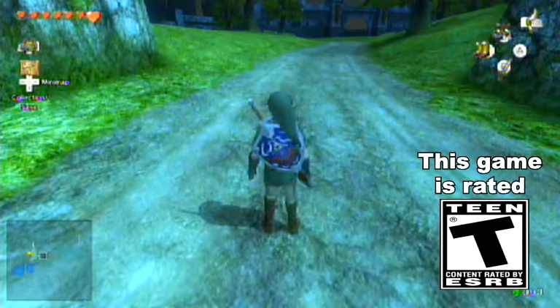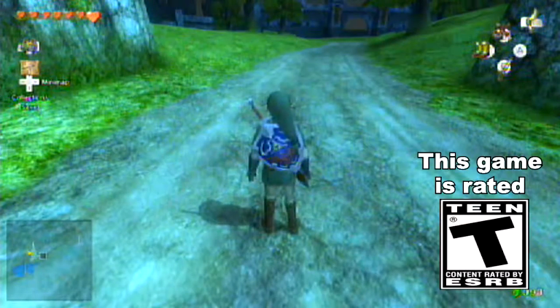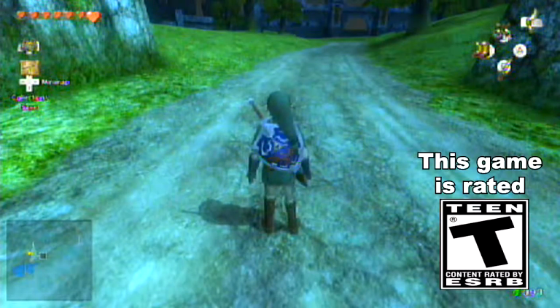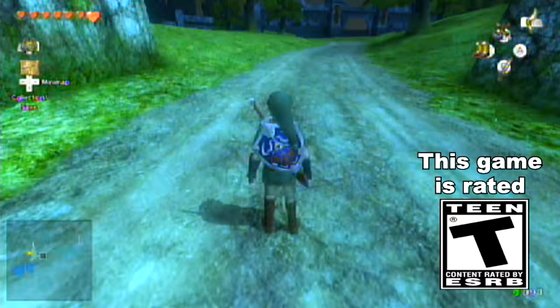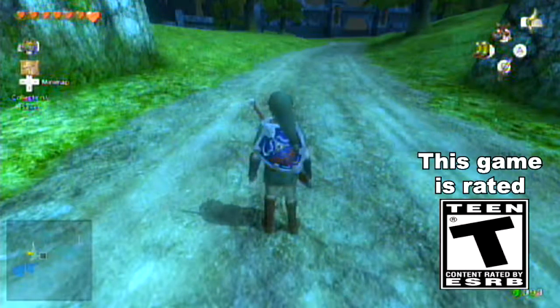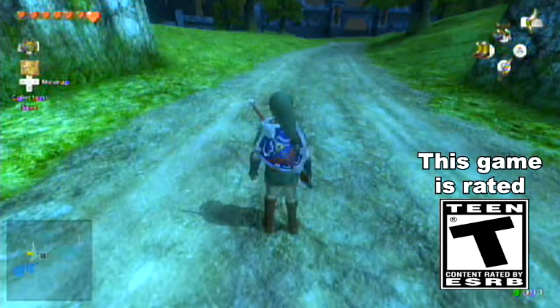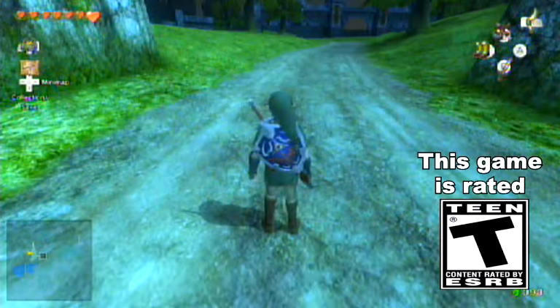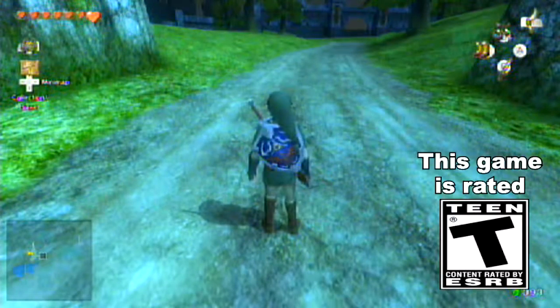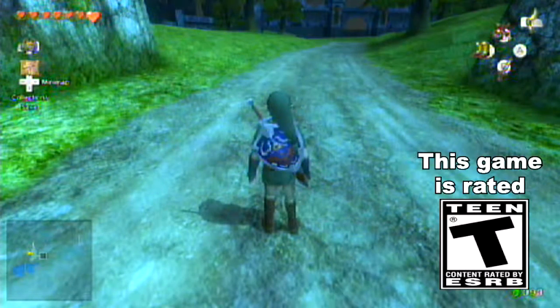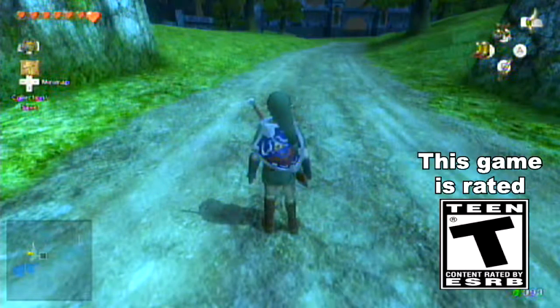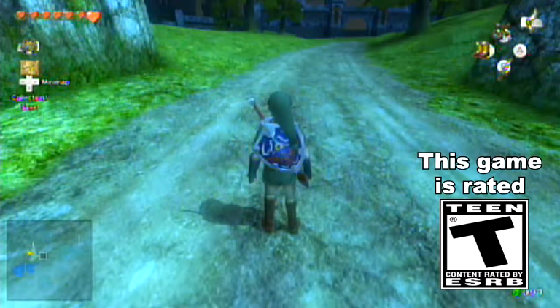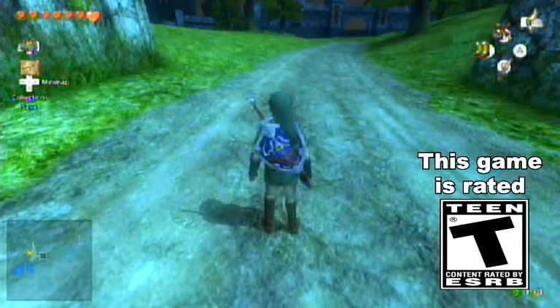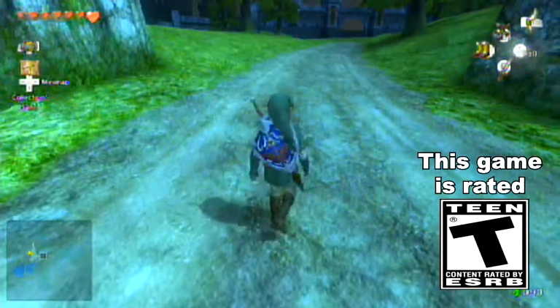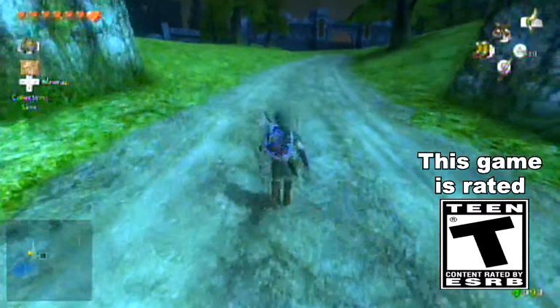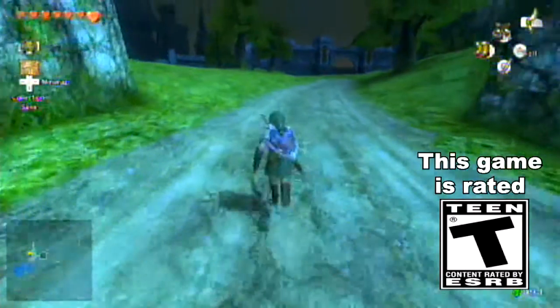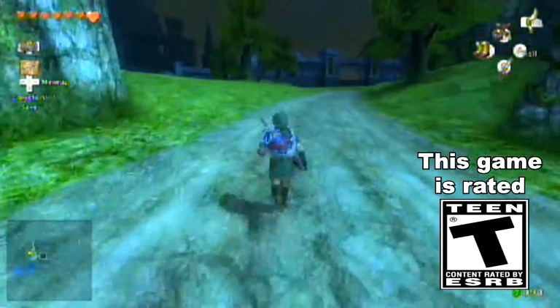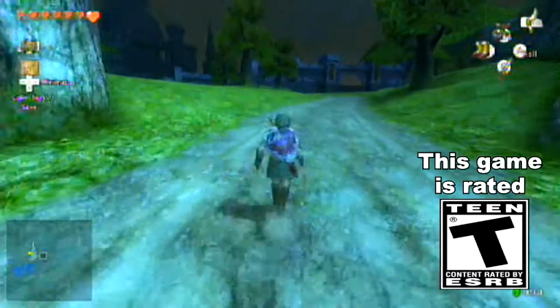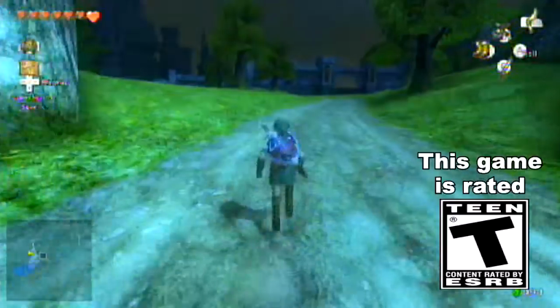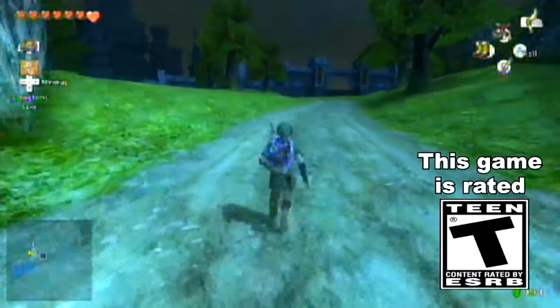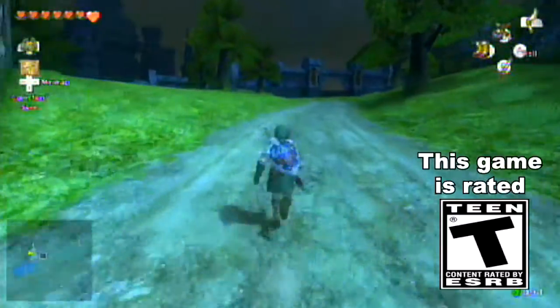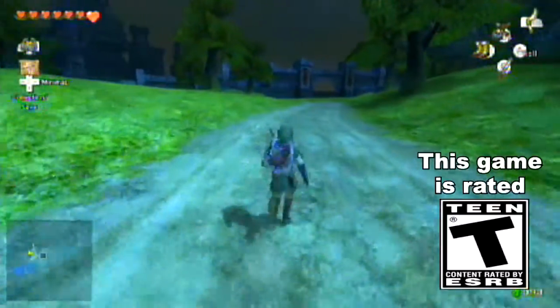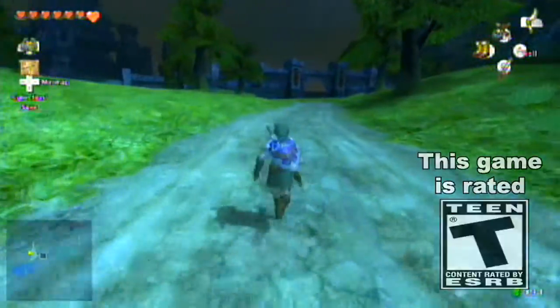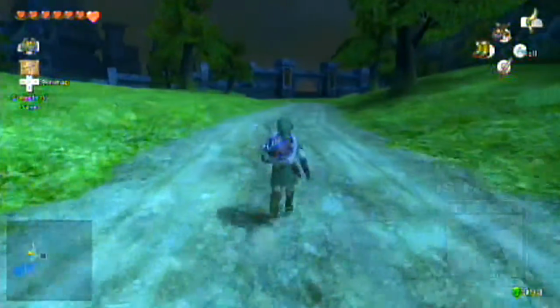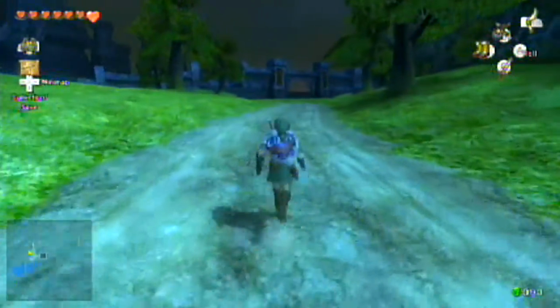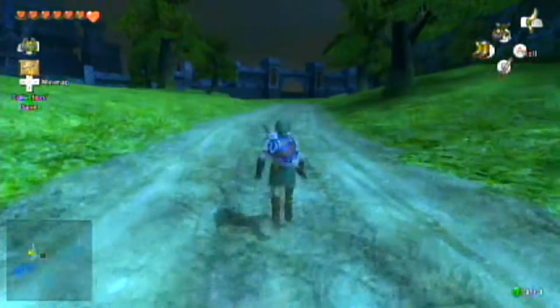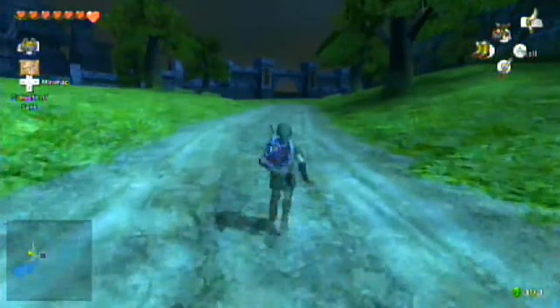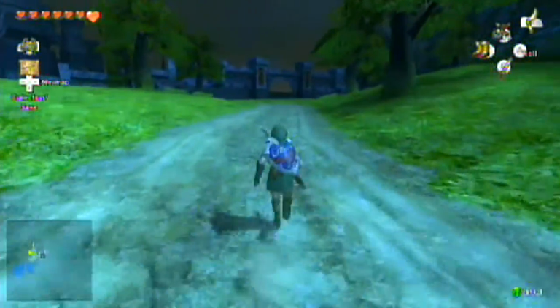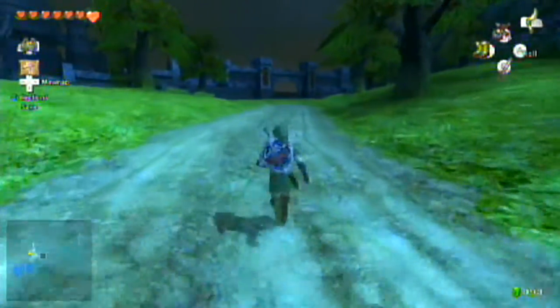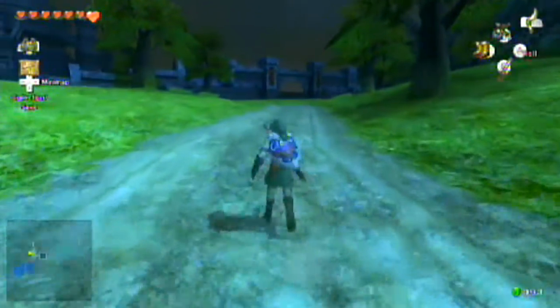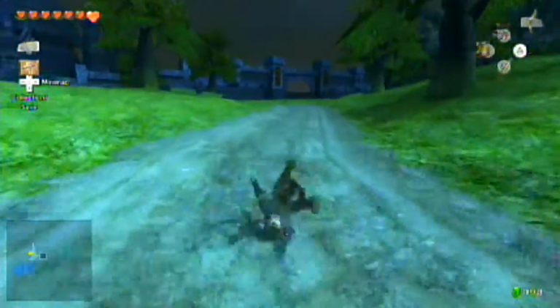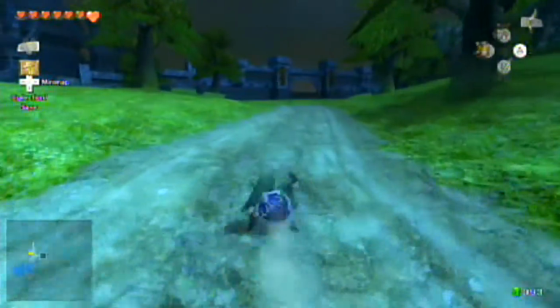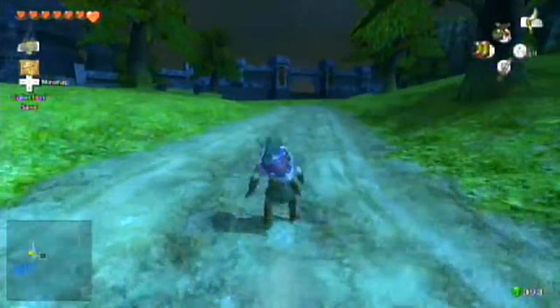Hey! What's going on friends, my name's MT3308s and welcome back to another episode of The Legend of Zelda: Twilight Princess for the Nintendo Wii U.